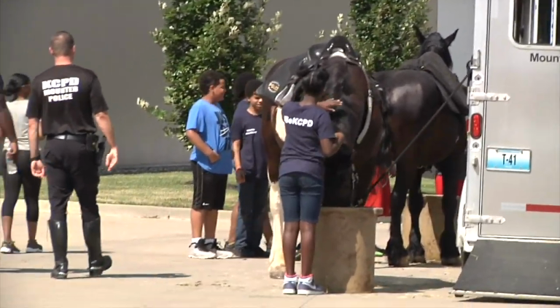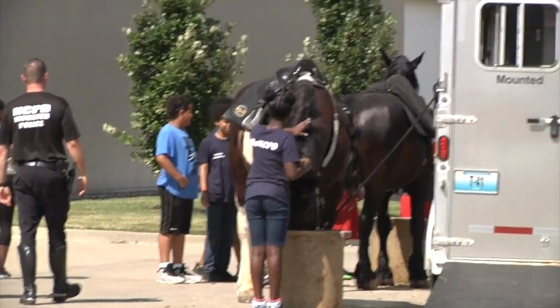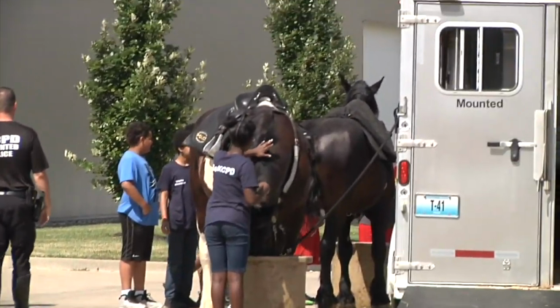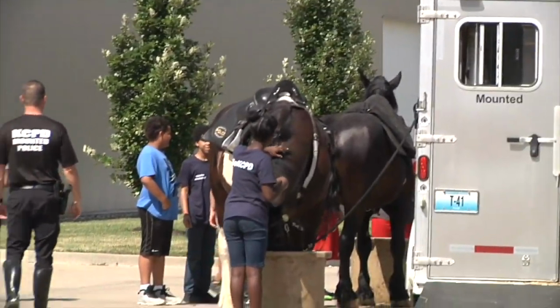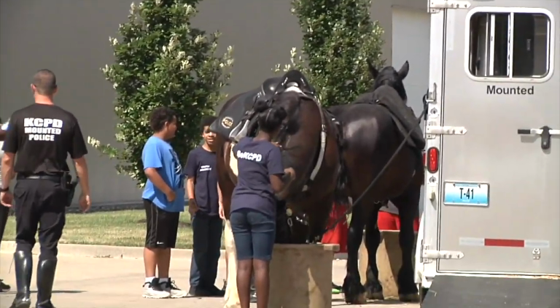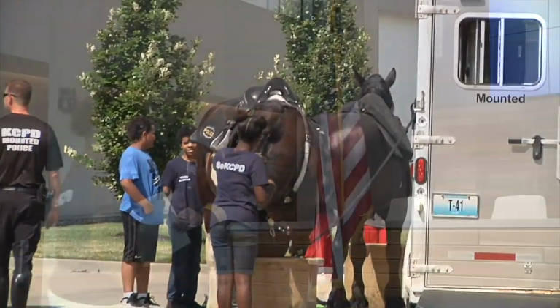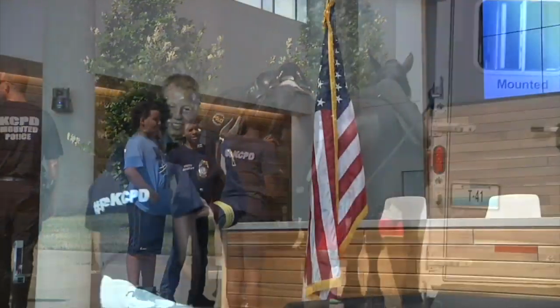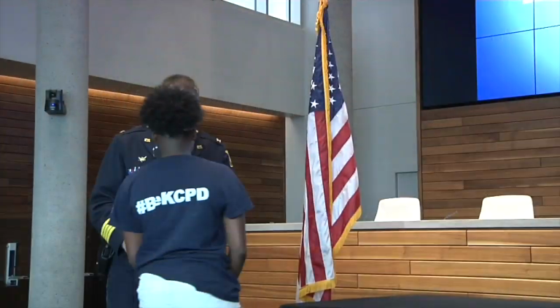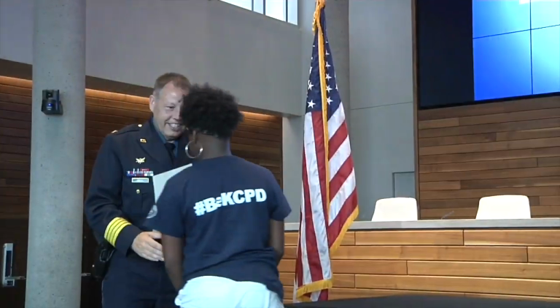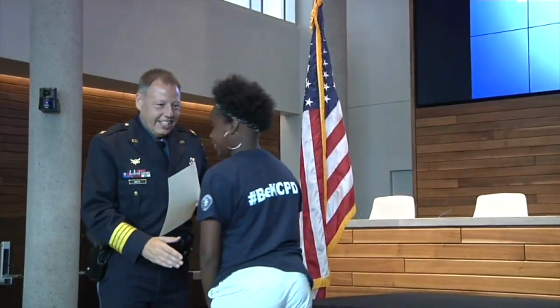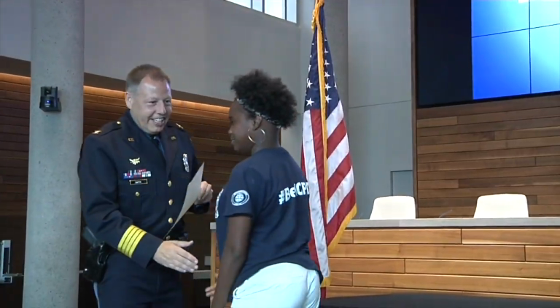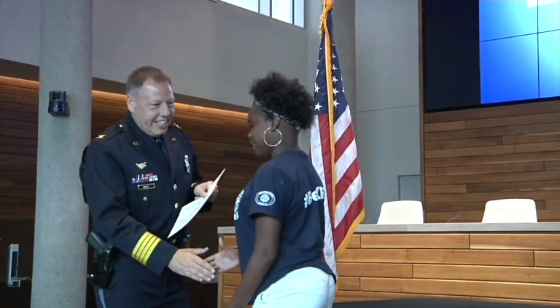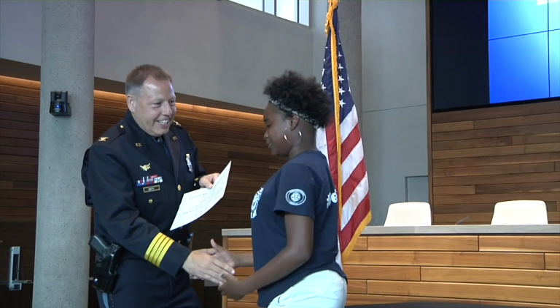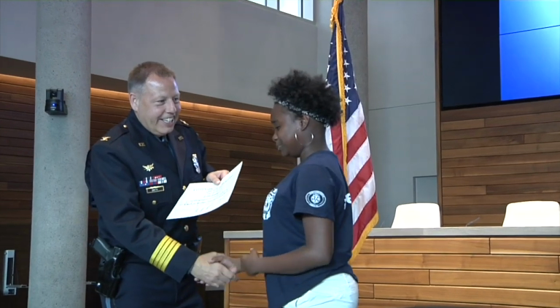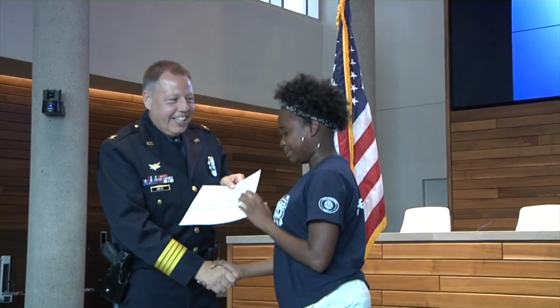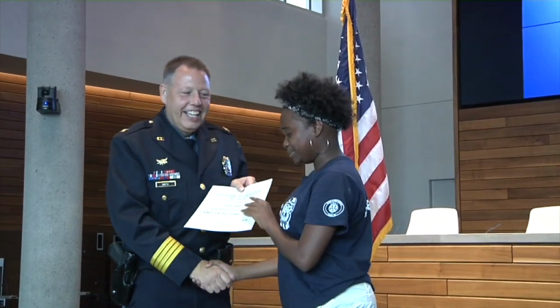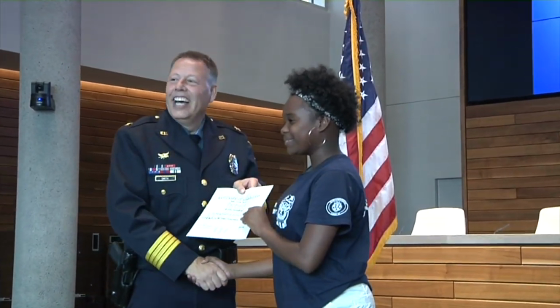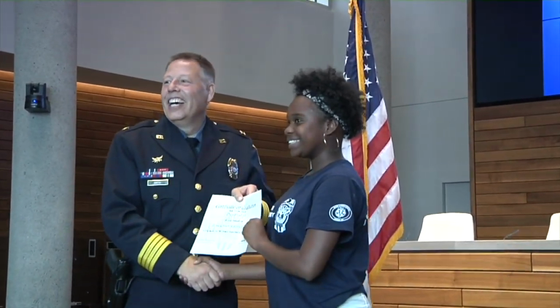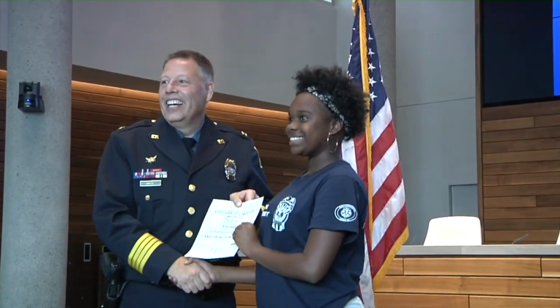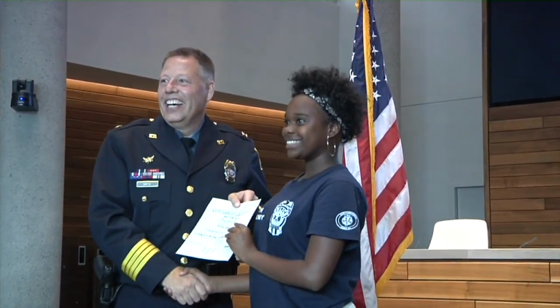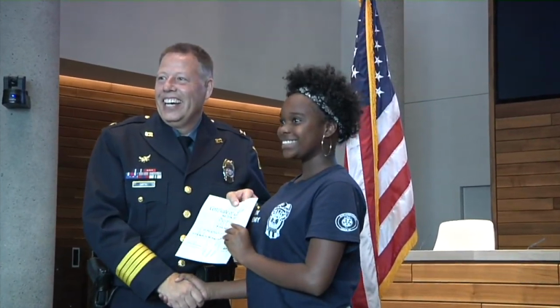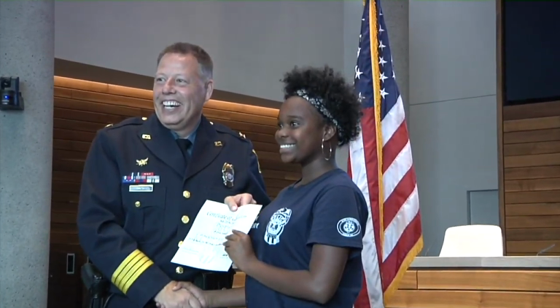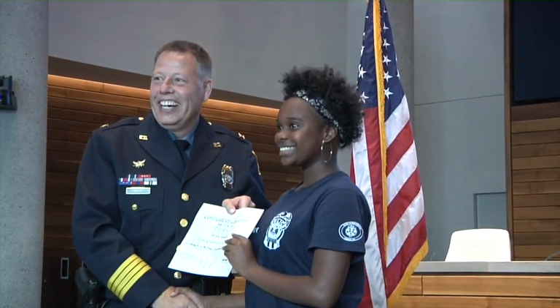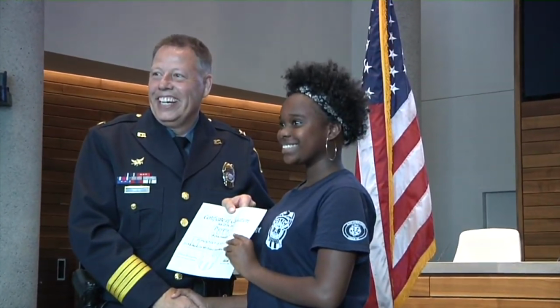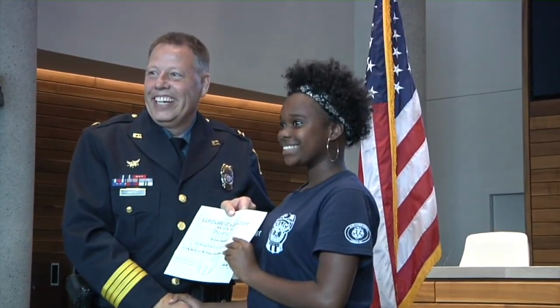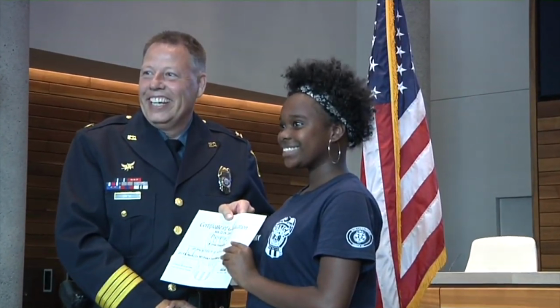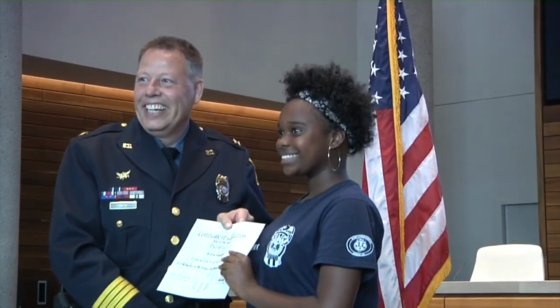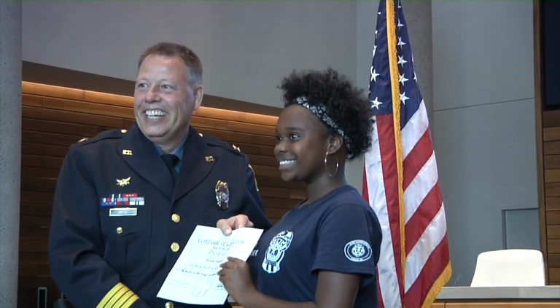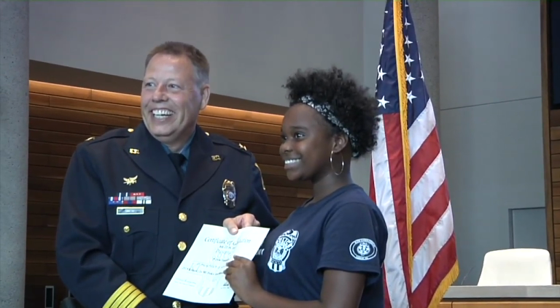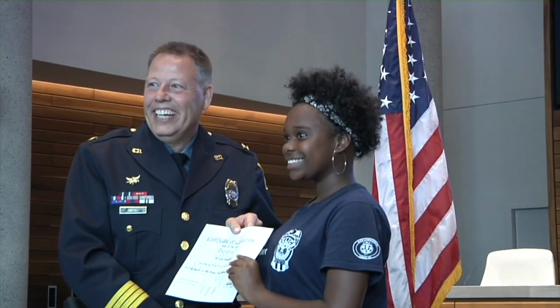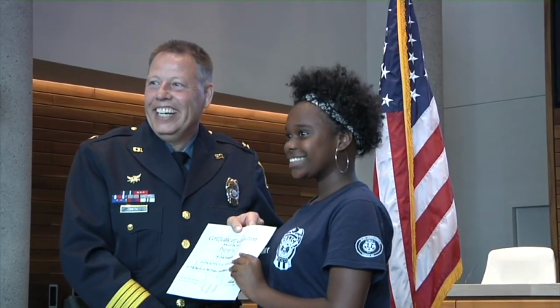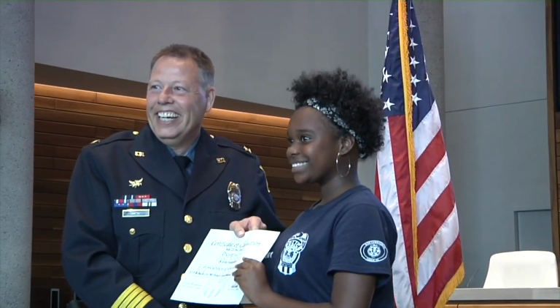At the conclusion of the camp, the youngsters received their graduation certificates from Chief Richard C. Smith.